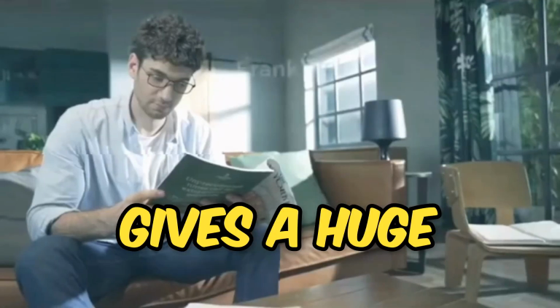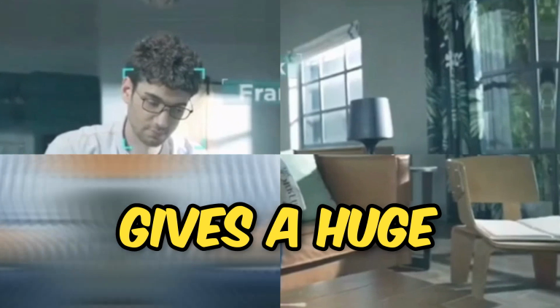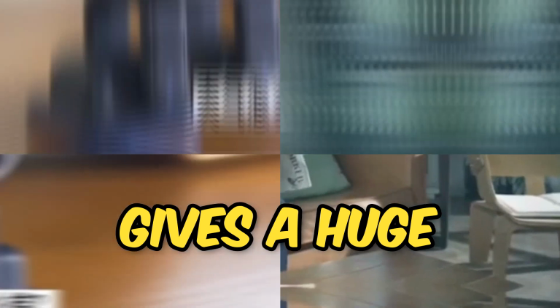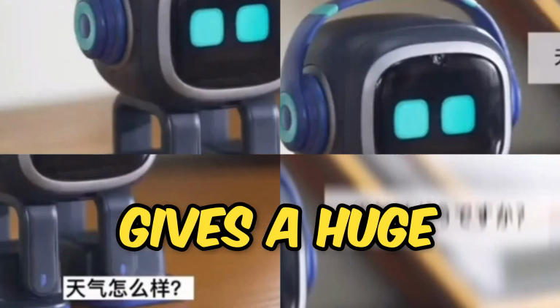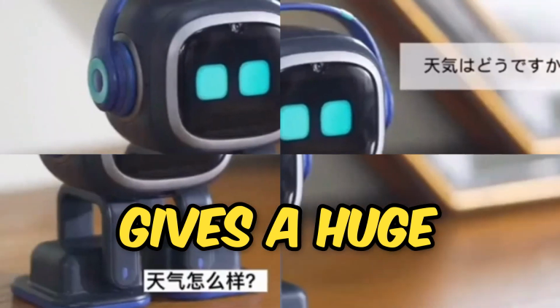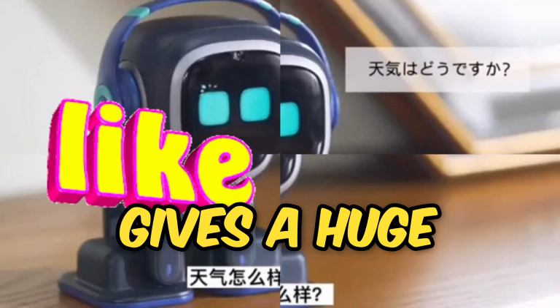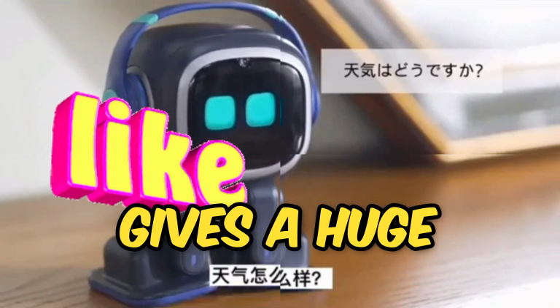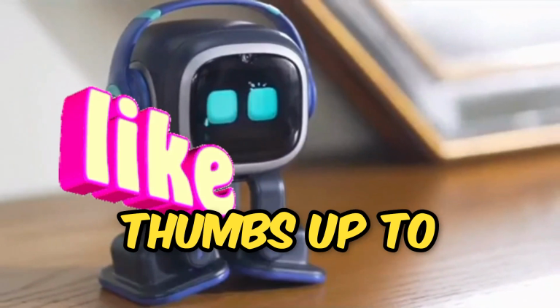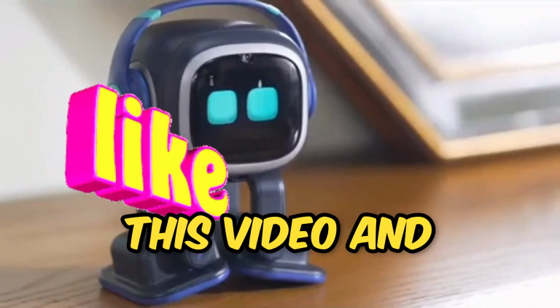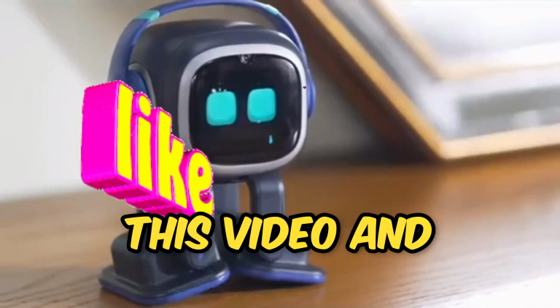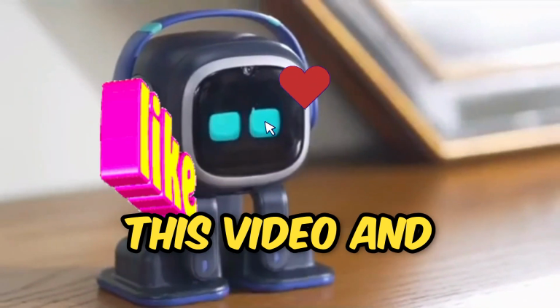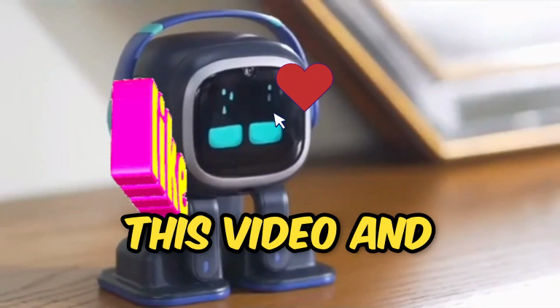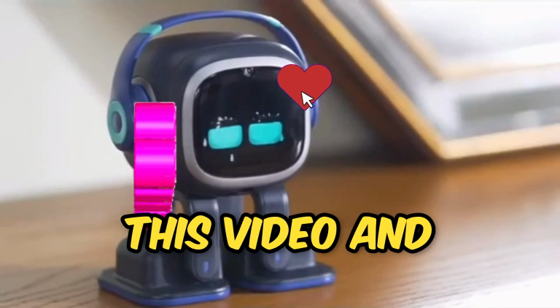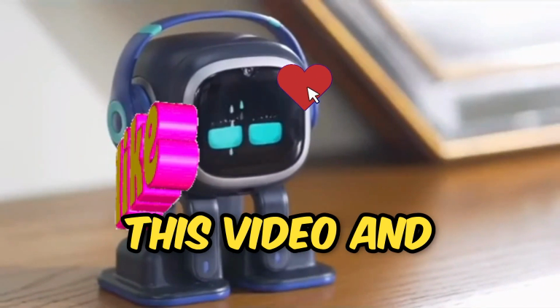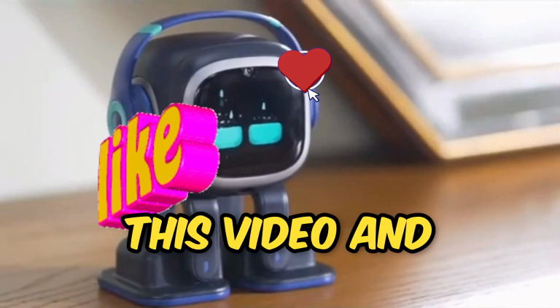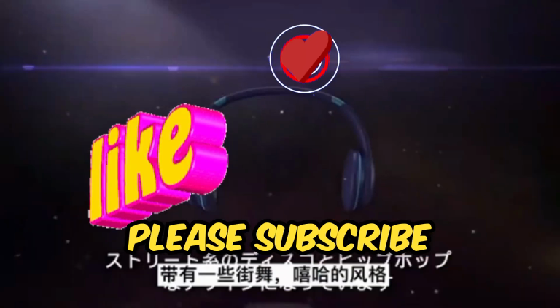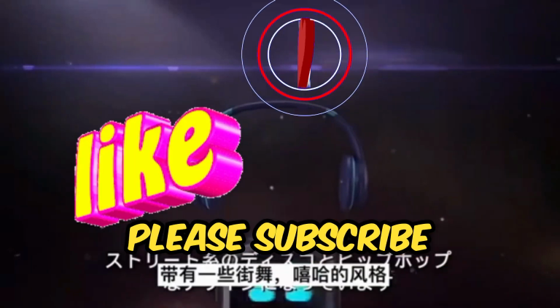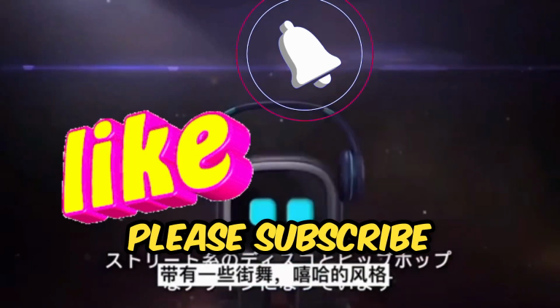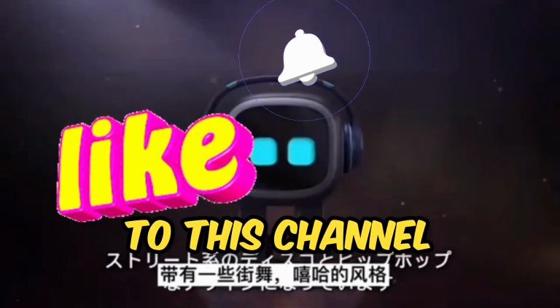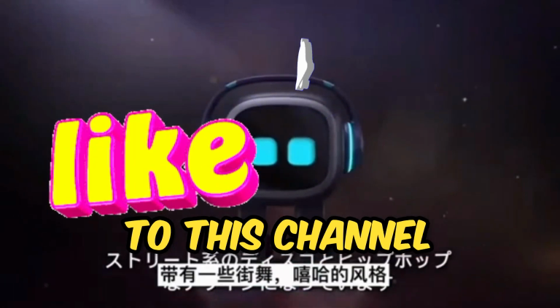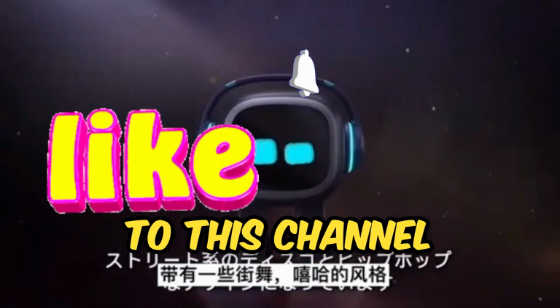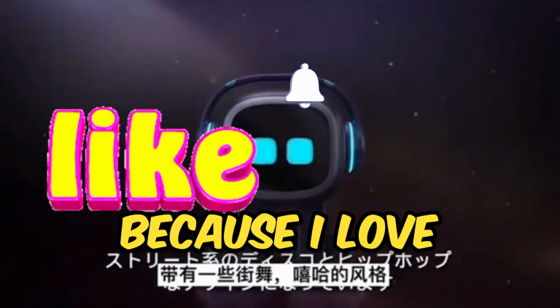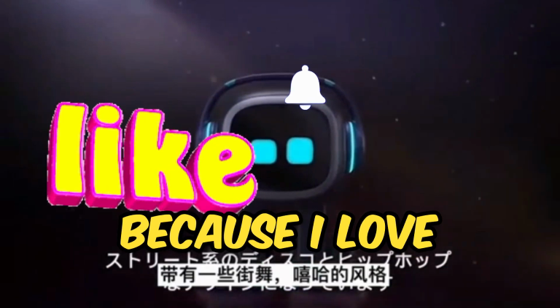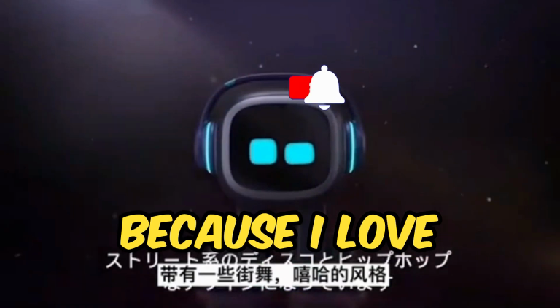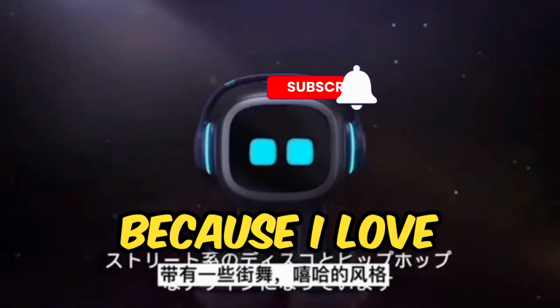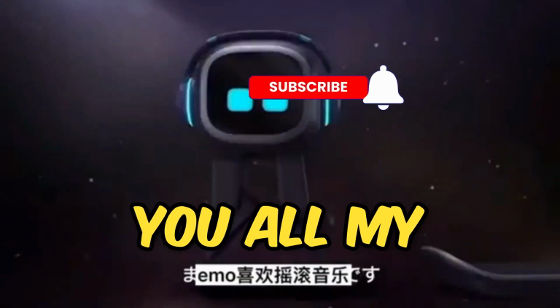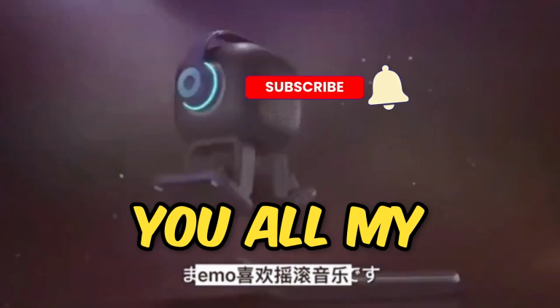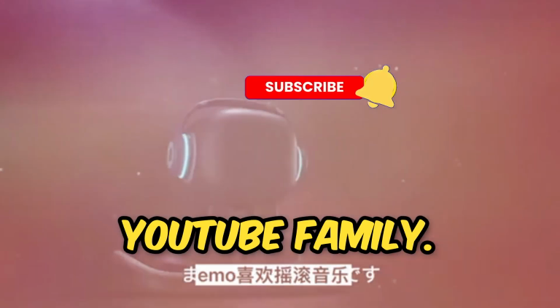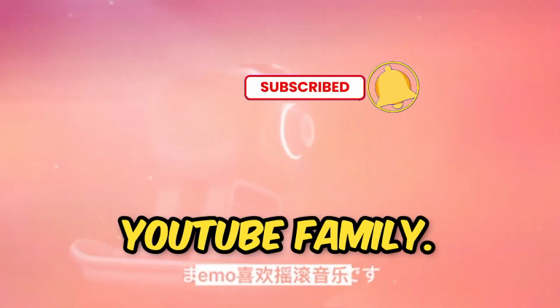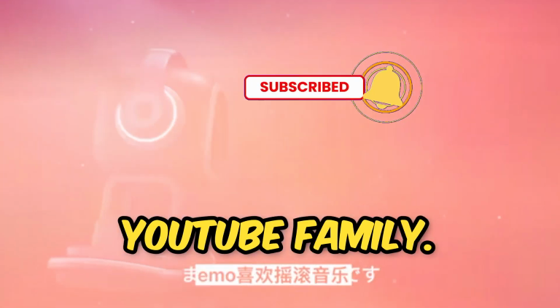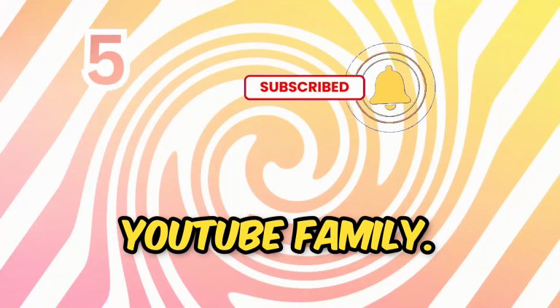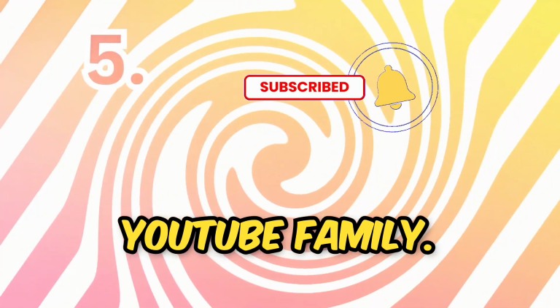Give us a huge thumbs up to this video, and please subscribe to this channel, because I love you all, my YouTube family.